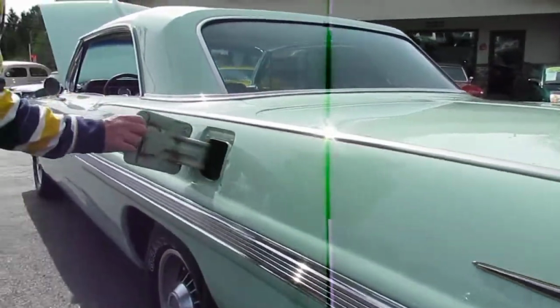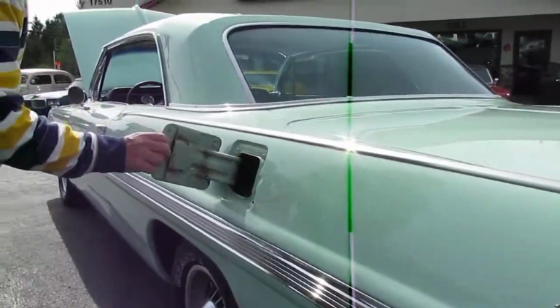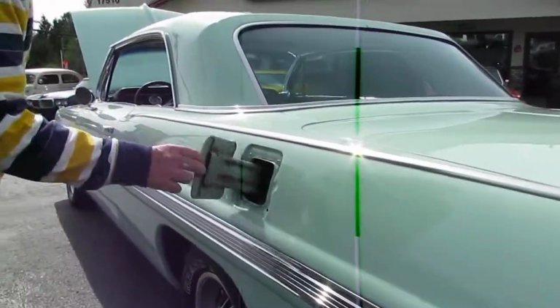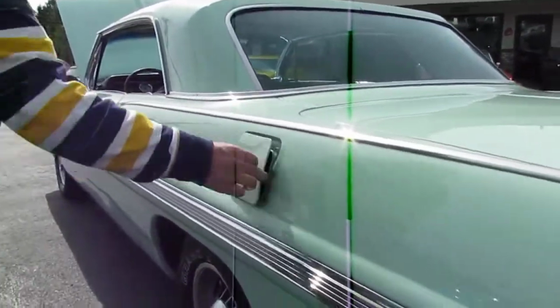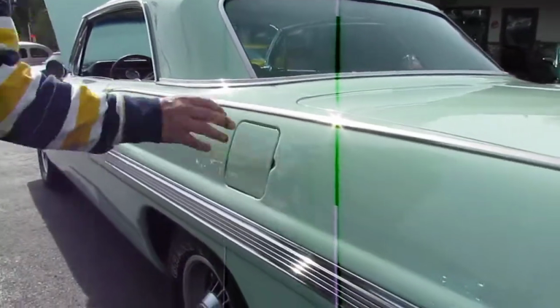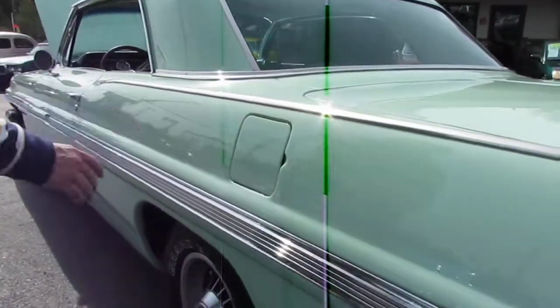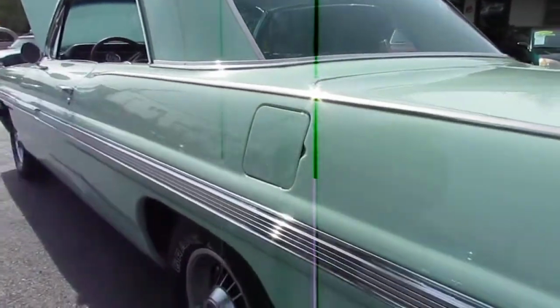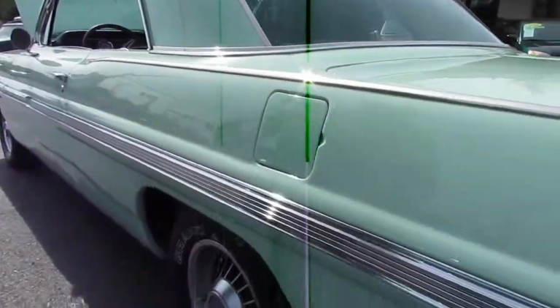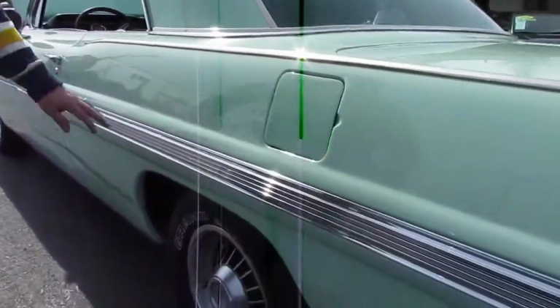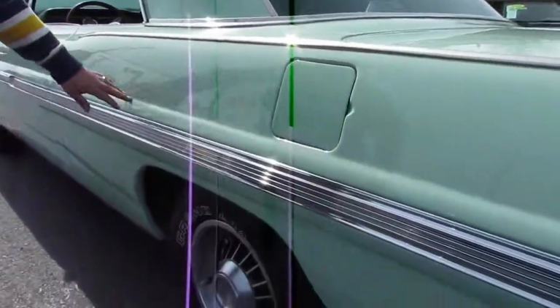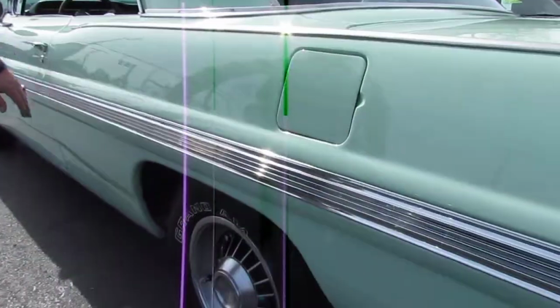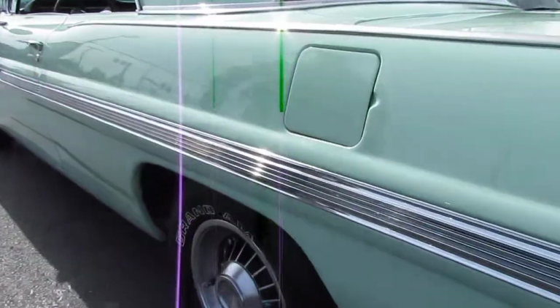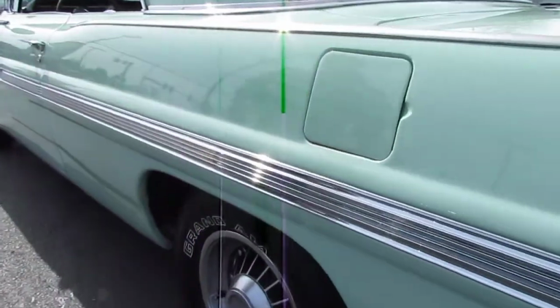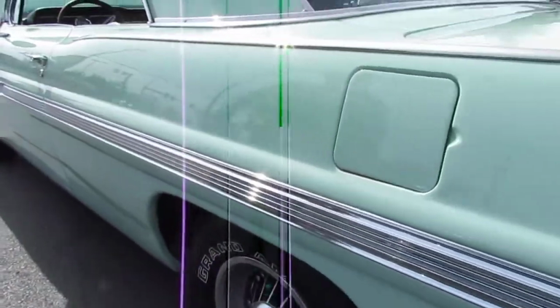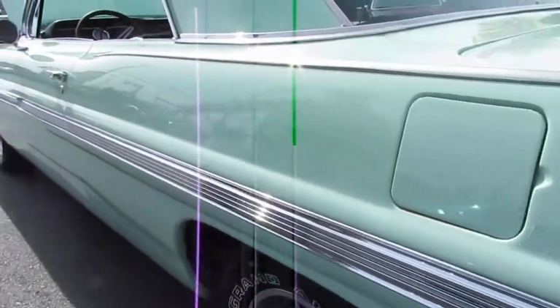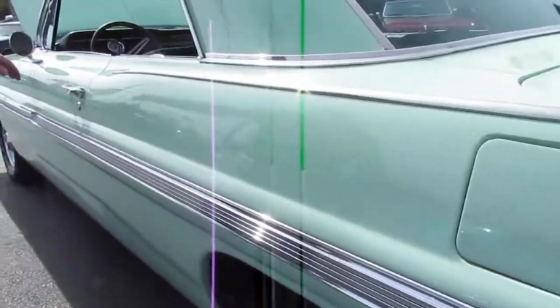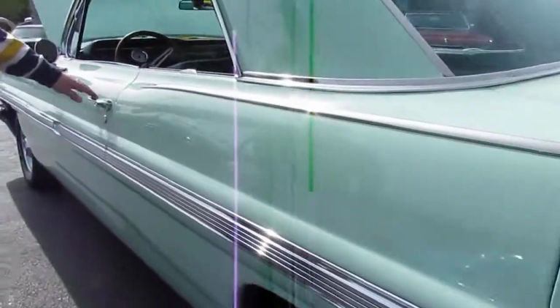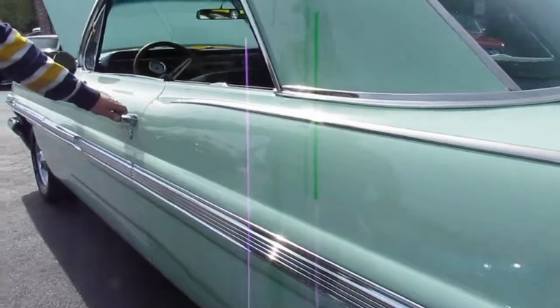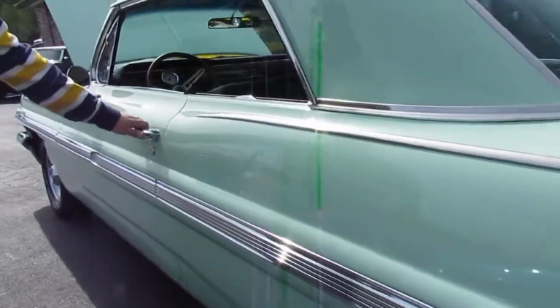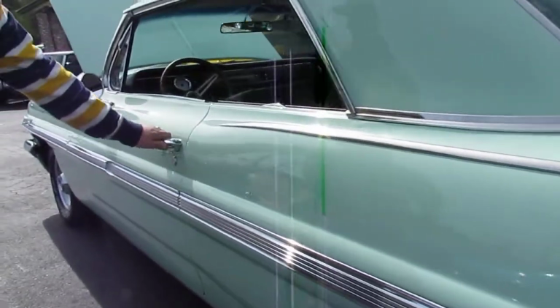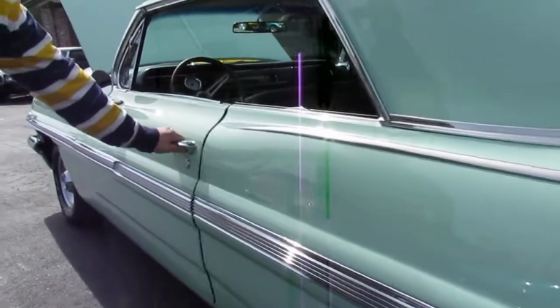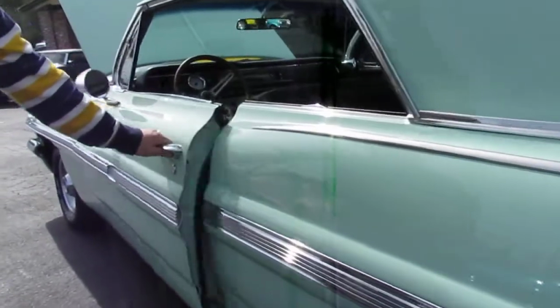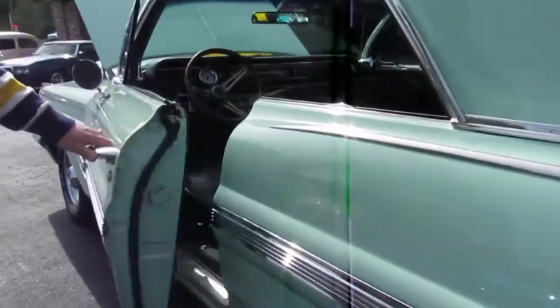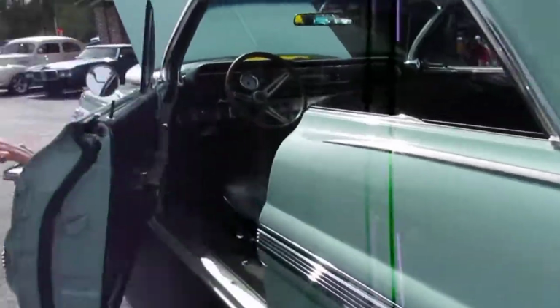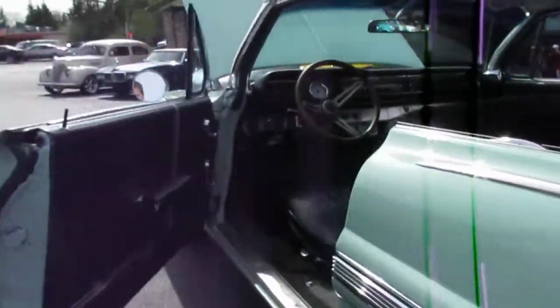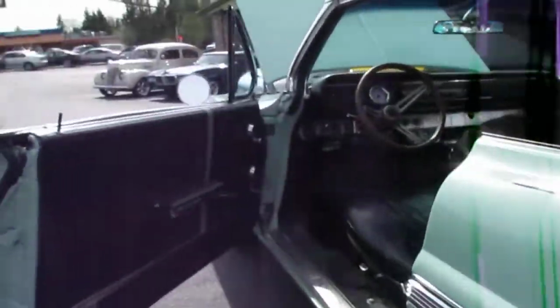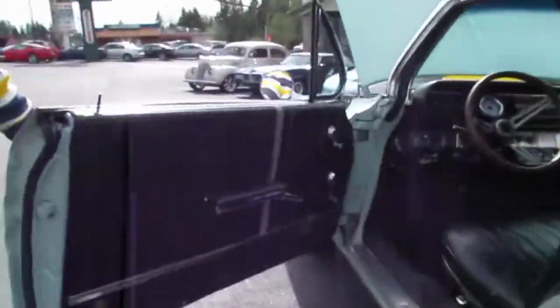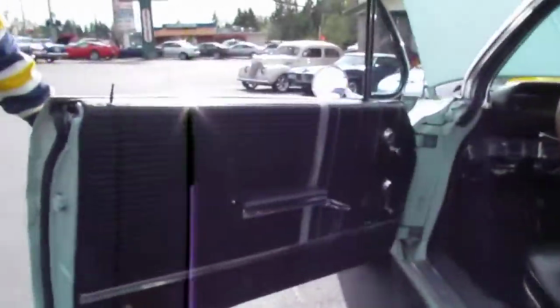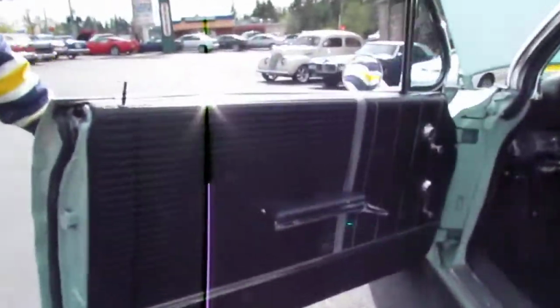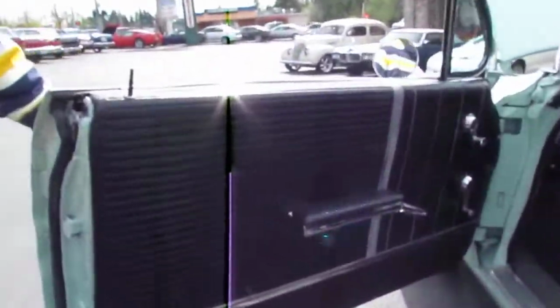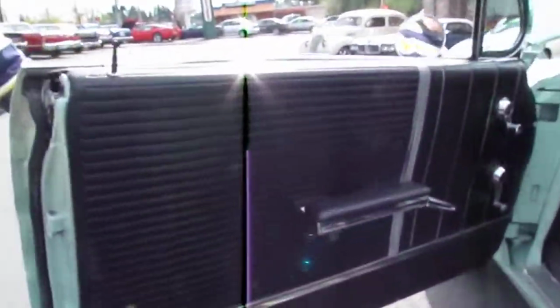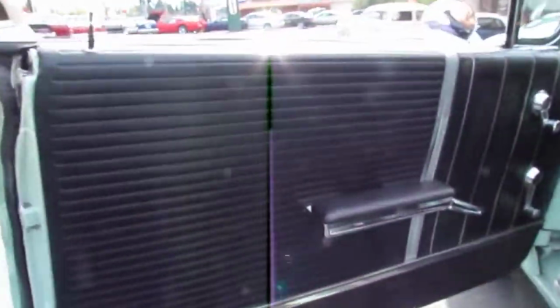Real nice paint on this car. Stainless is excellent. Open the door for you.